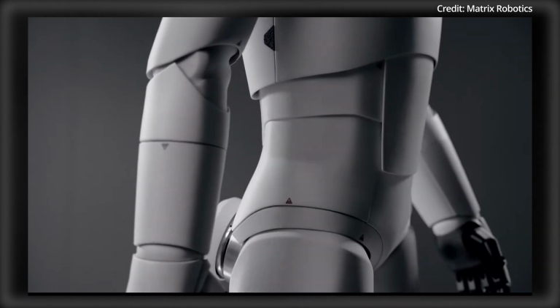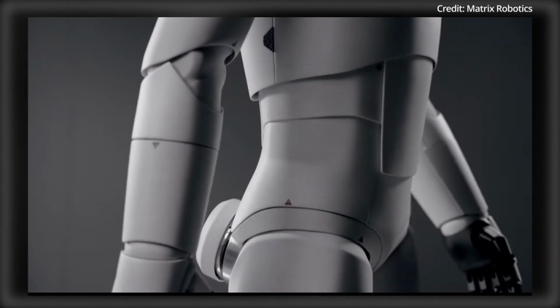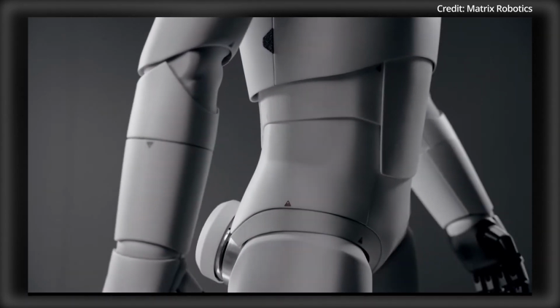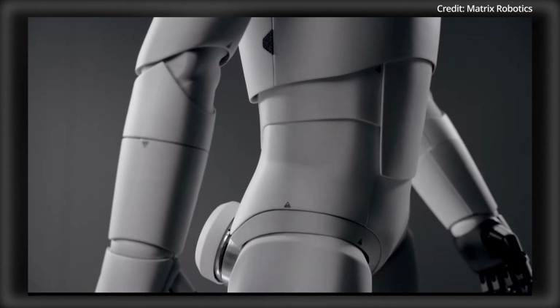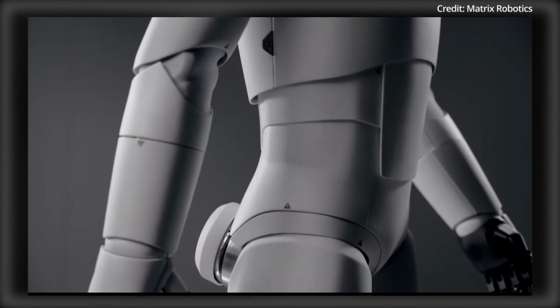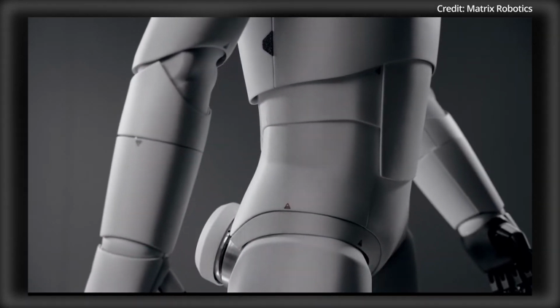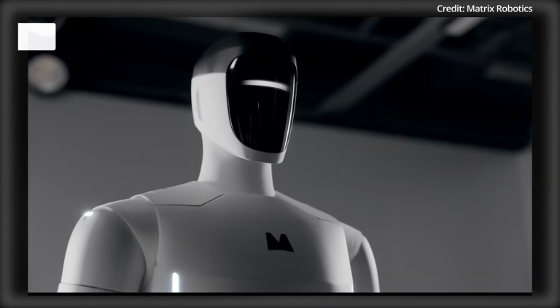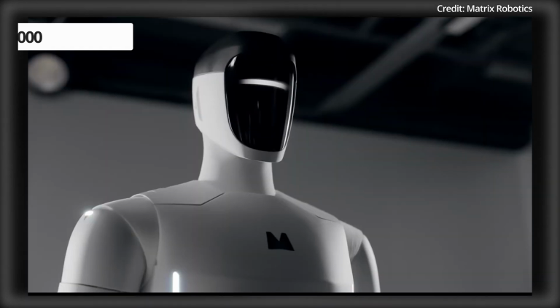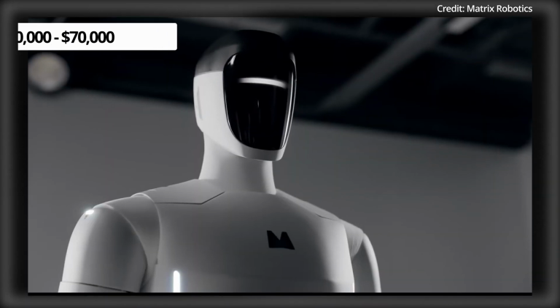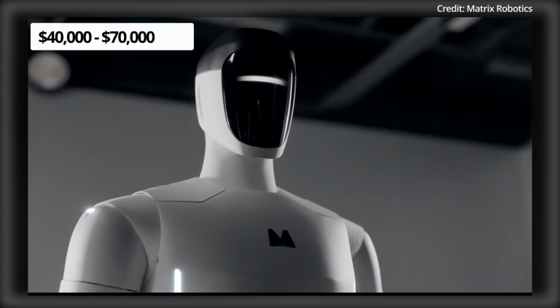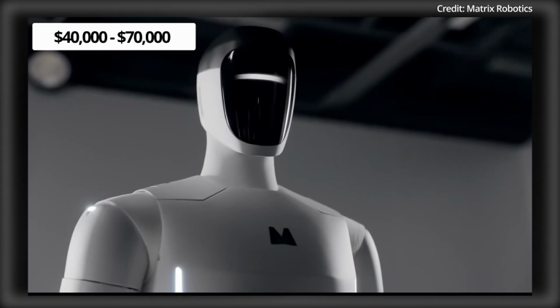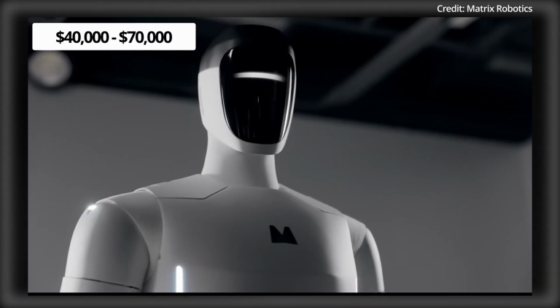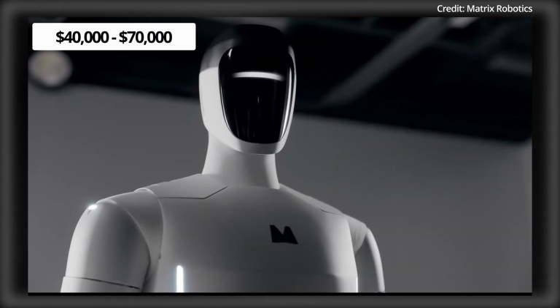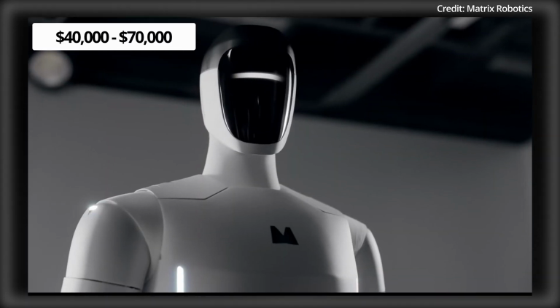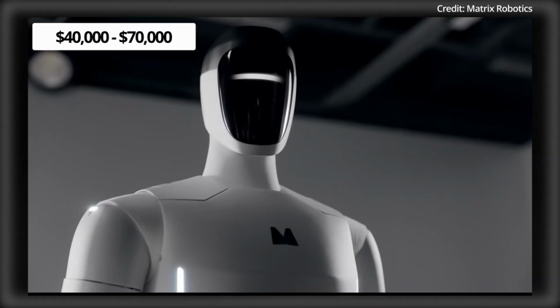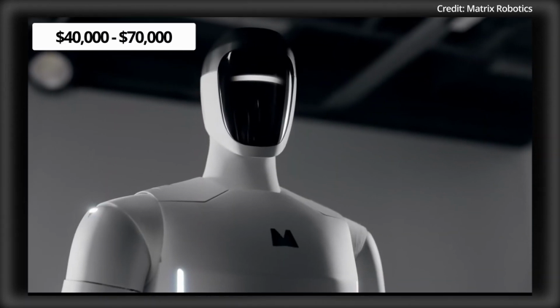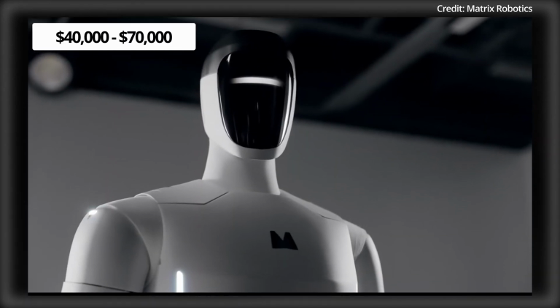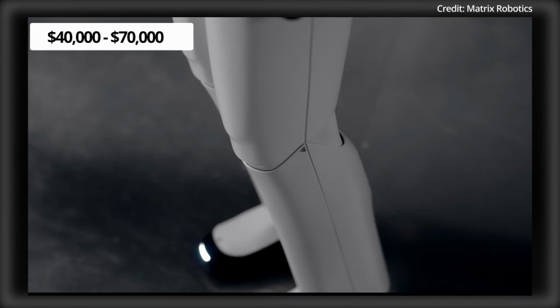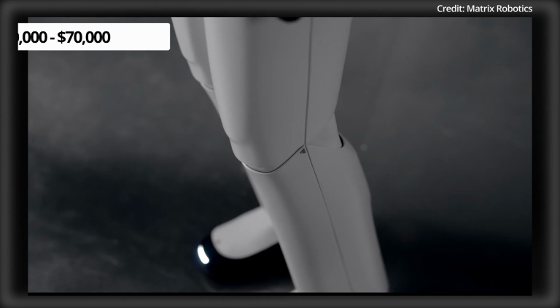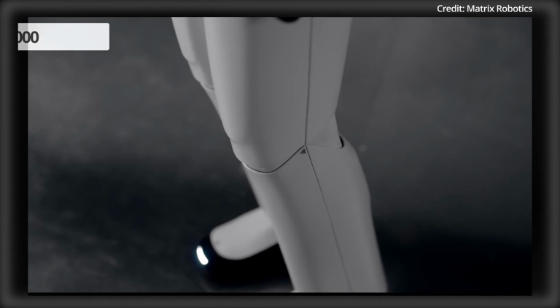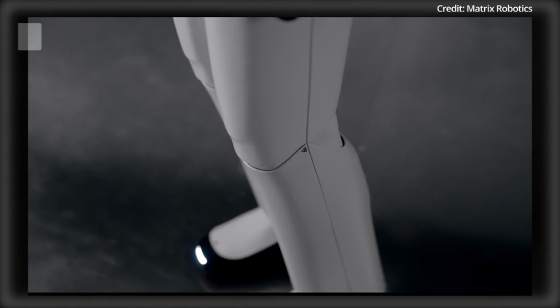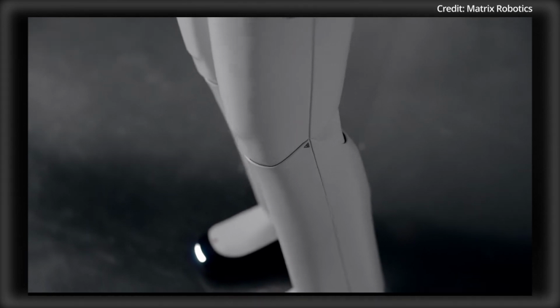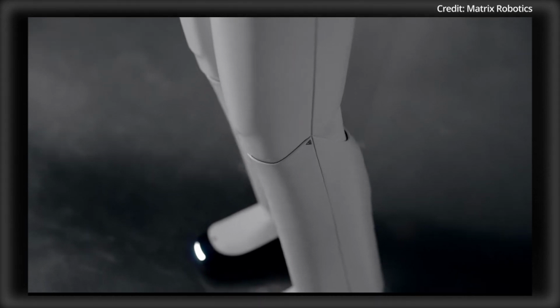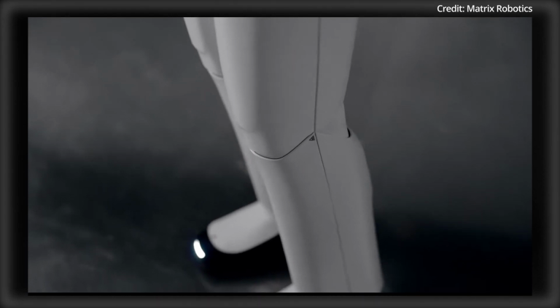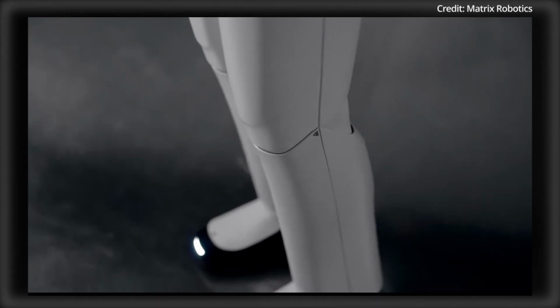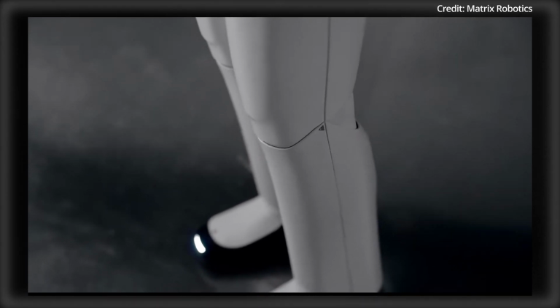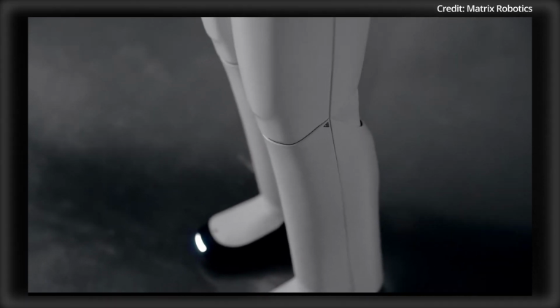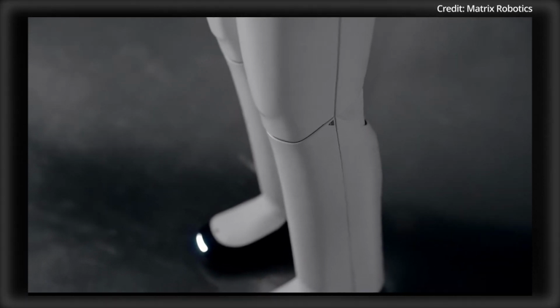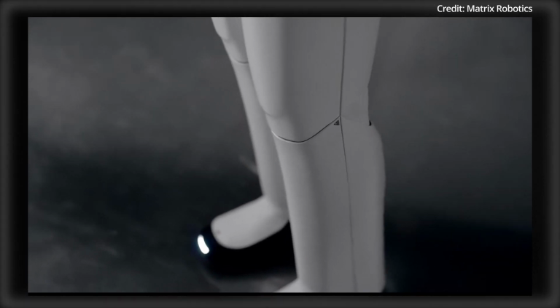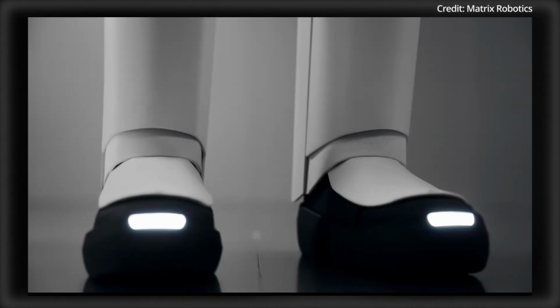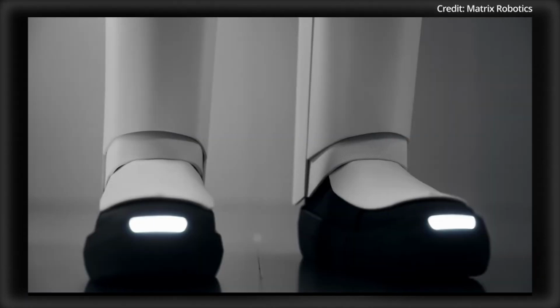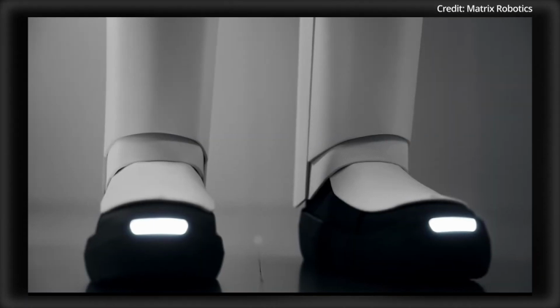While the Matrix 1's price is yet to be officially unveiled, it's projected to cost between $40,000 to $70,000 per robot if released this year.